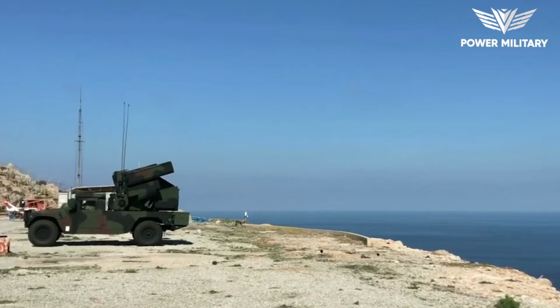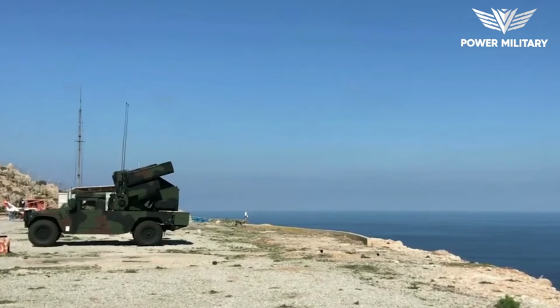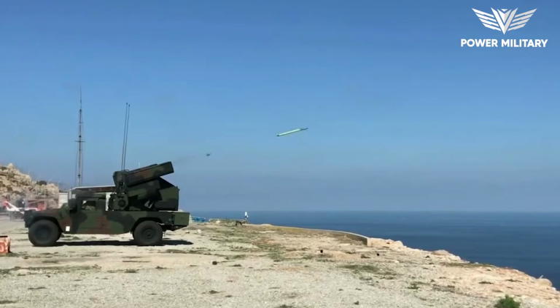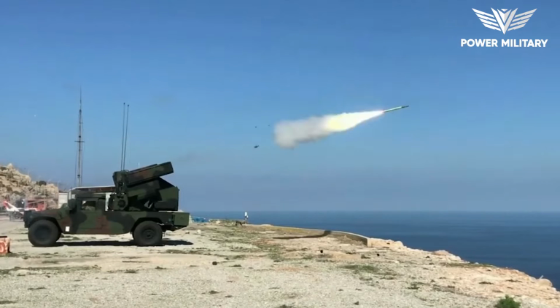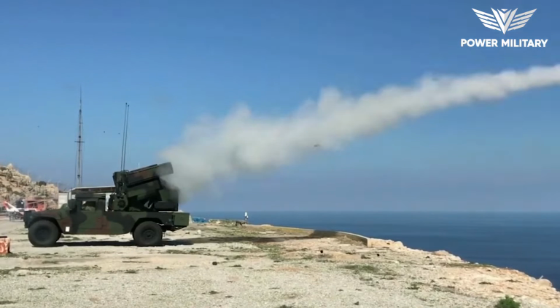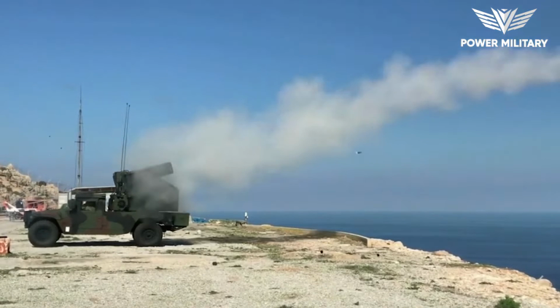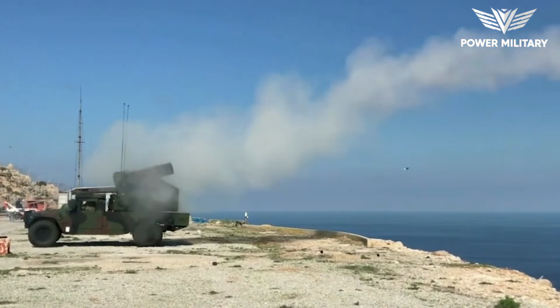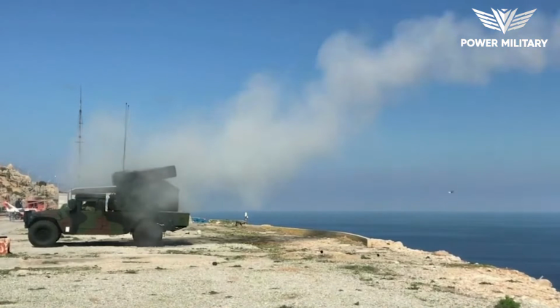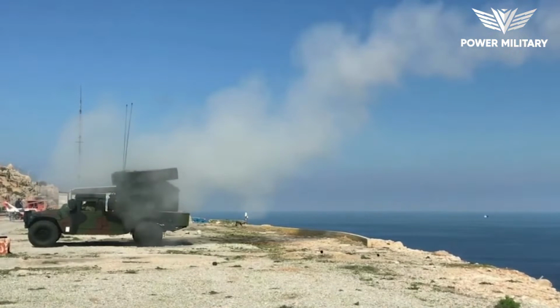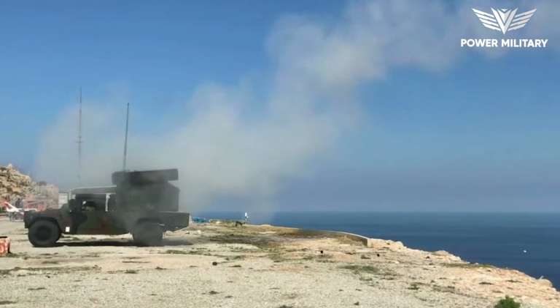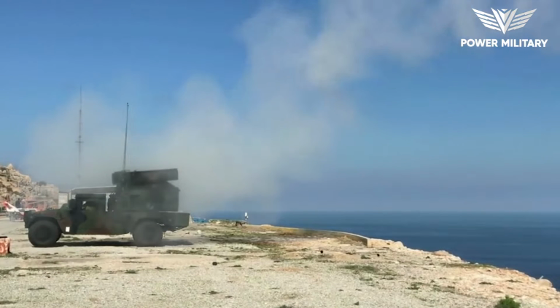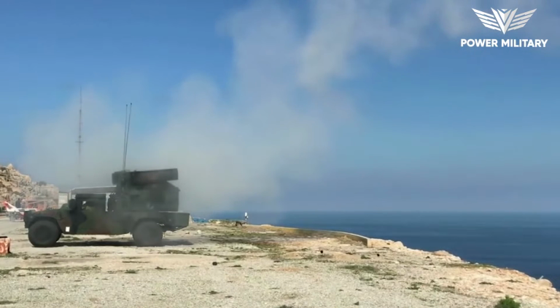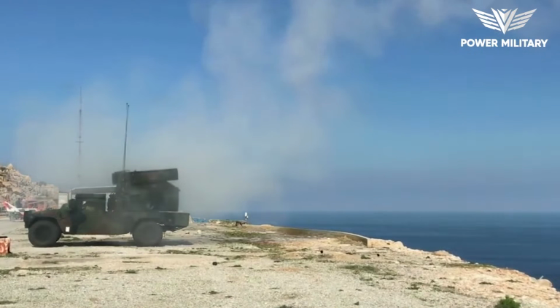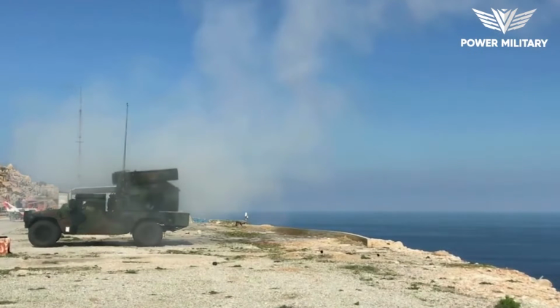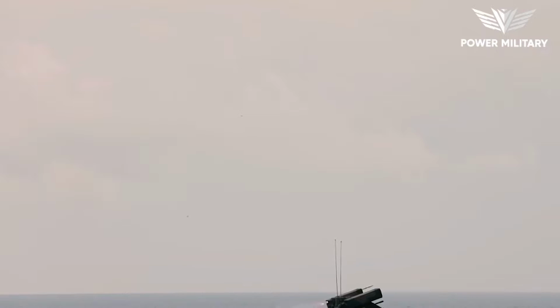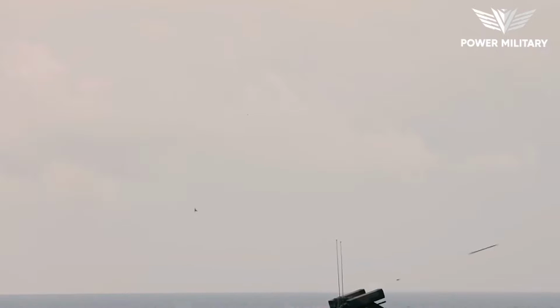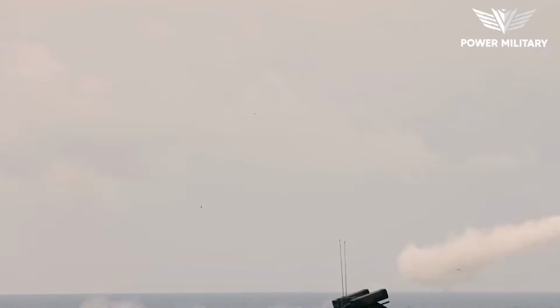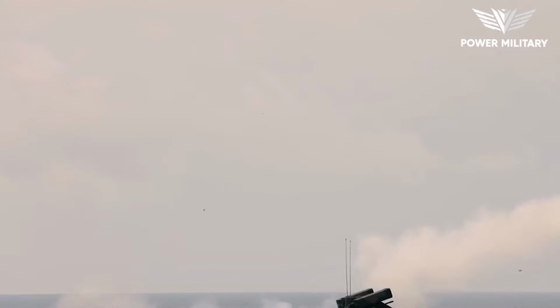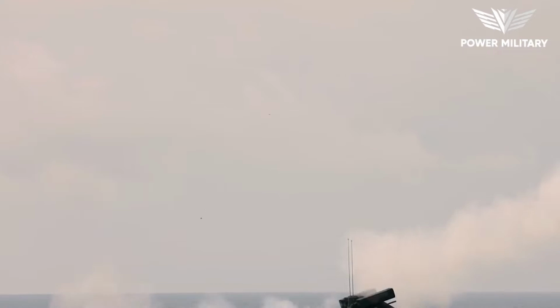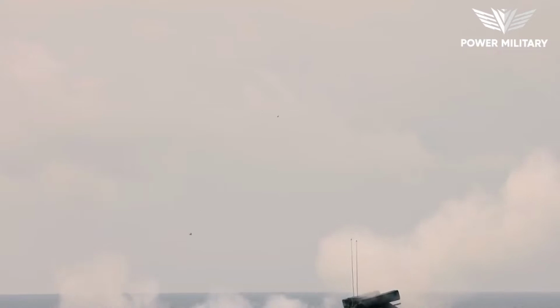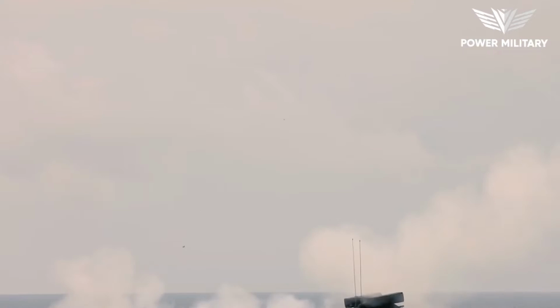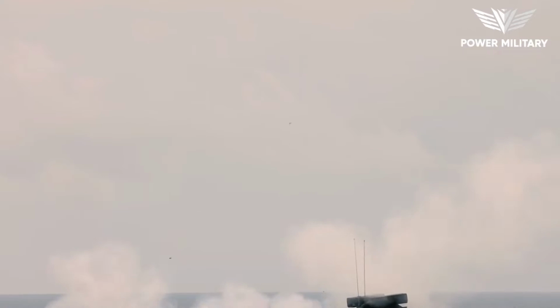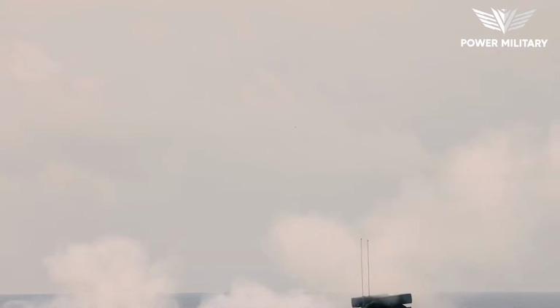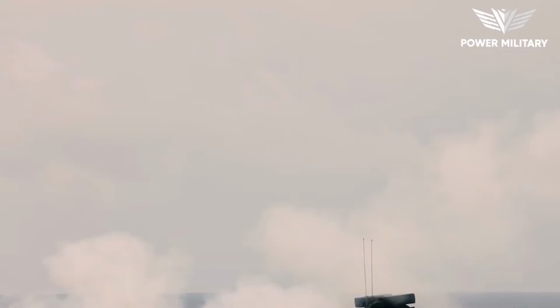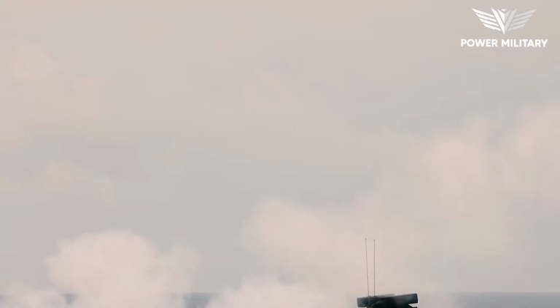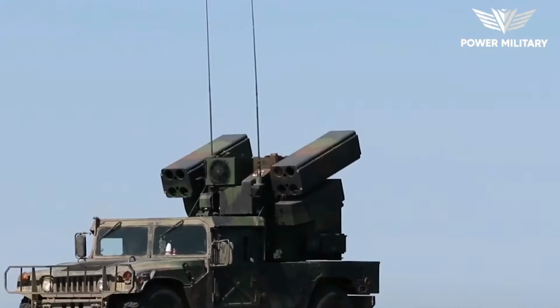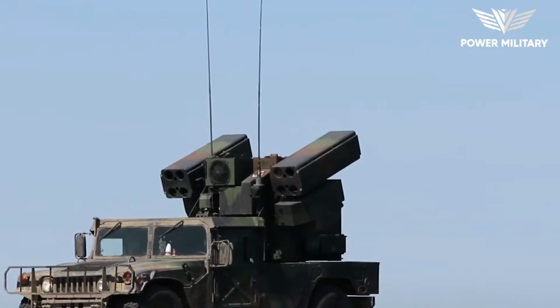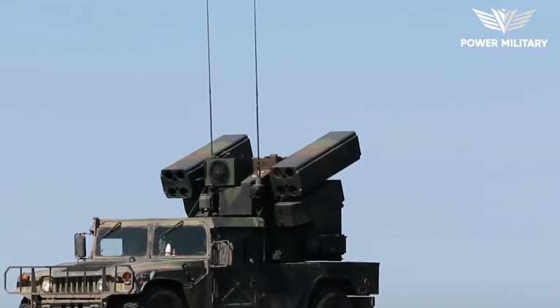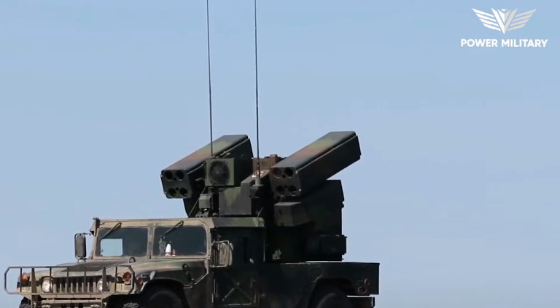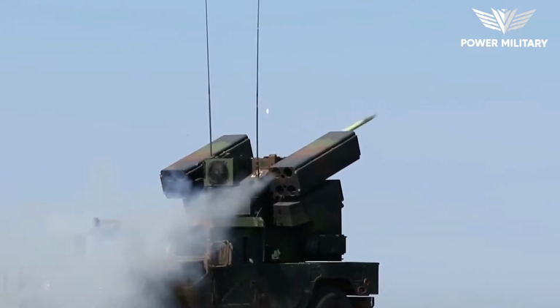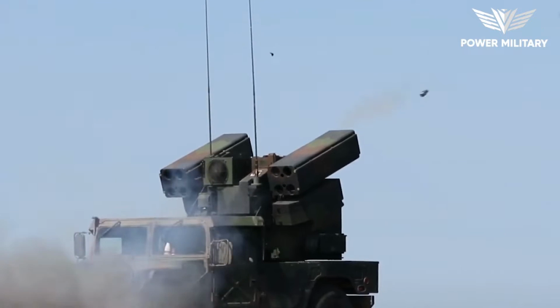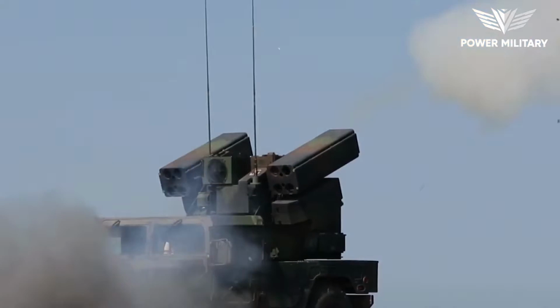Hey there, military buffs and gadget geeks. Today, we're diving into the world of advanced military tech.